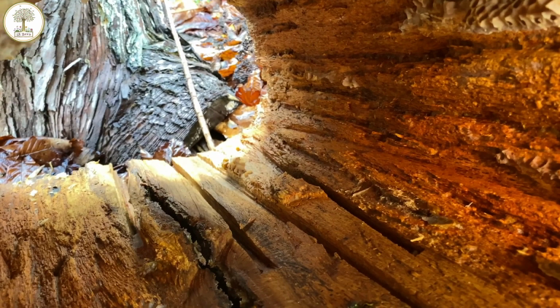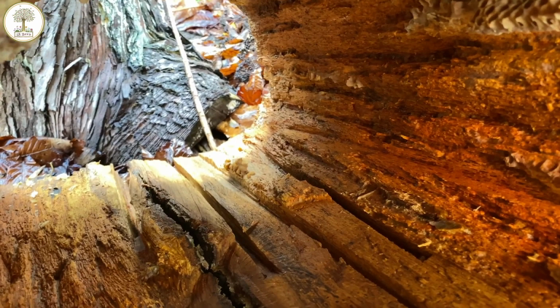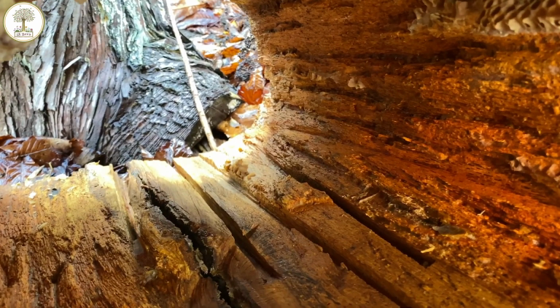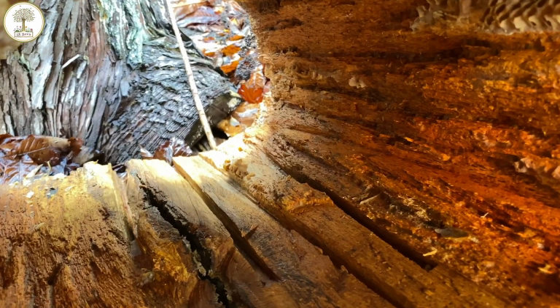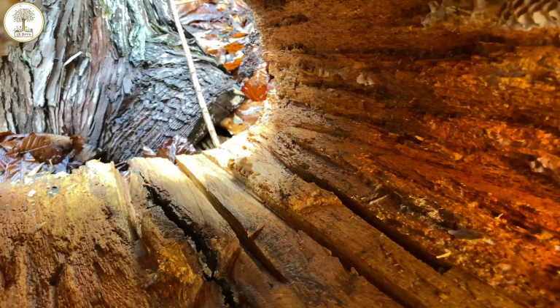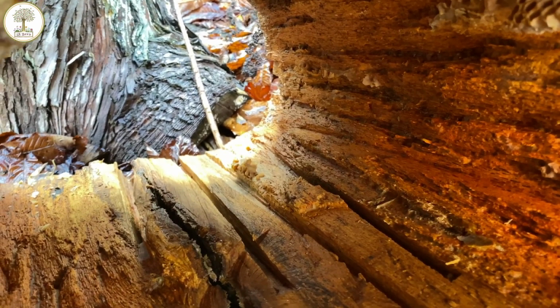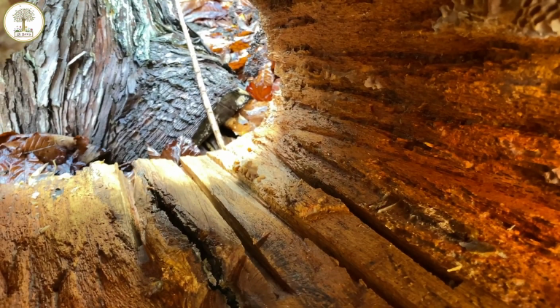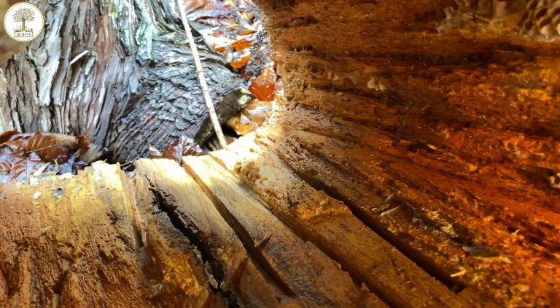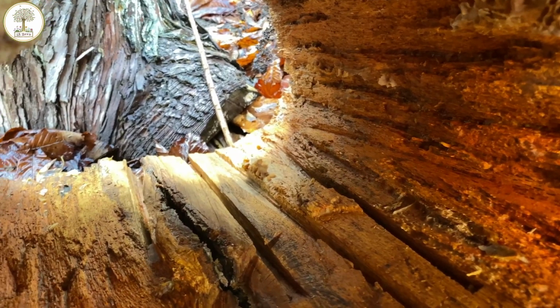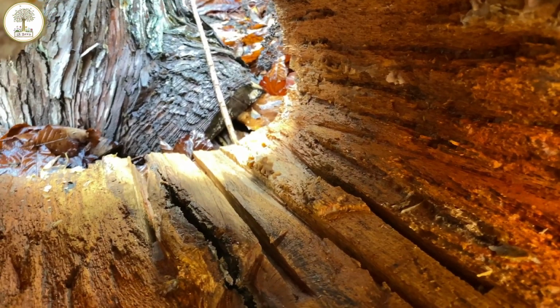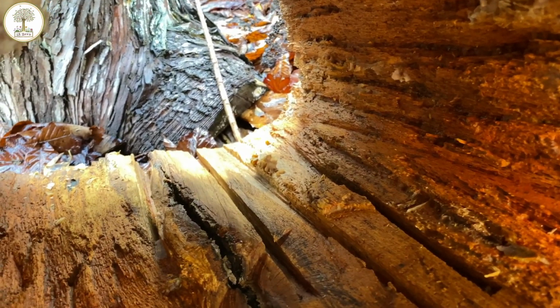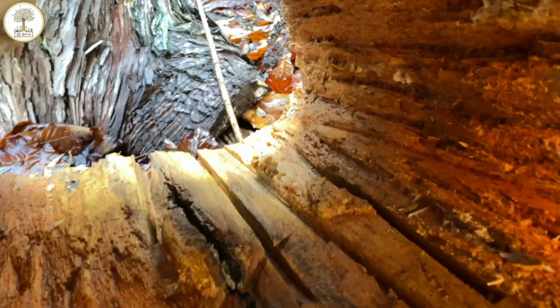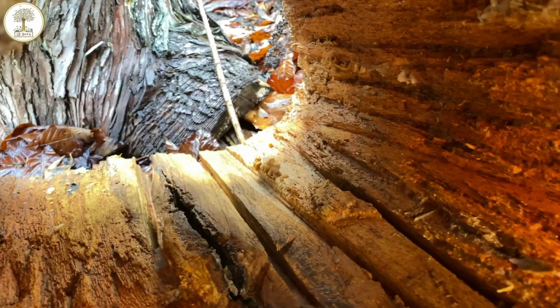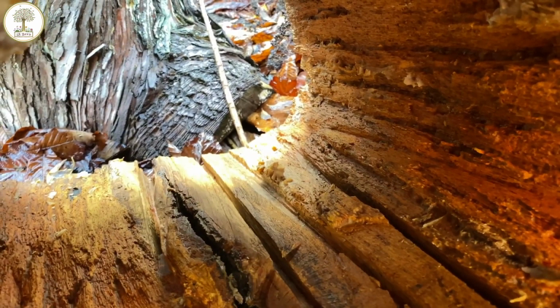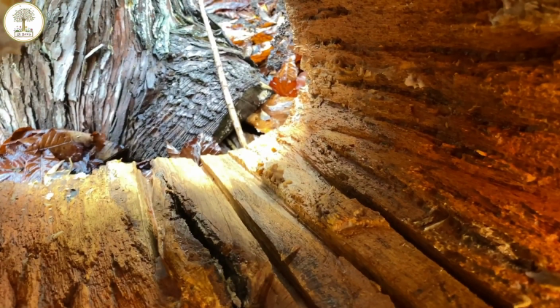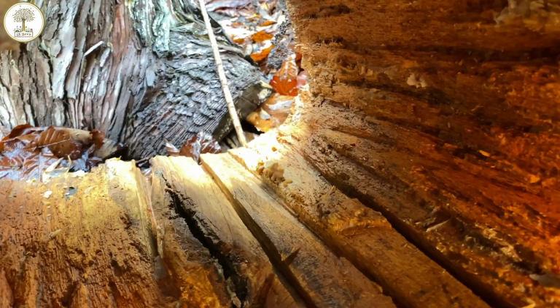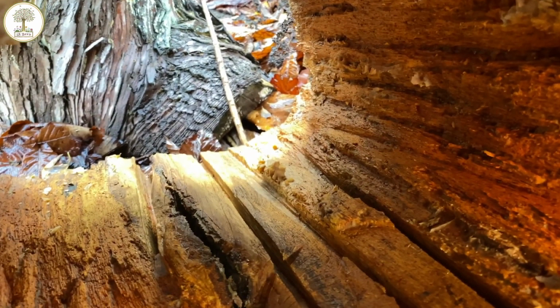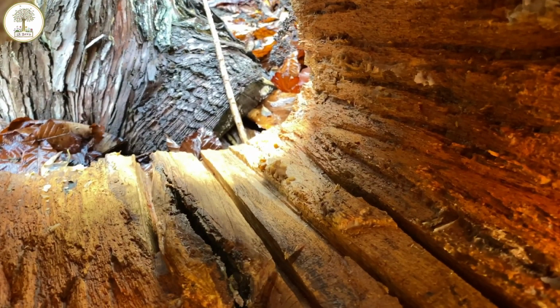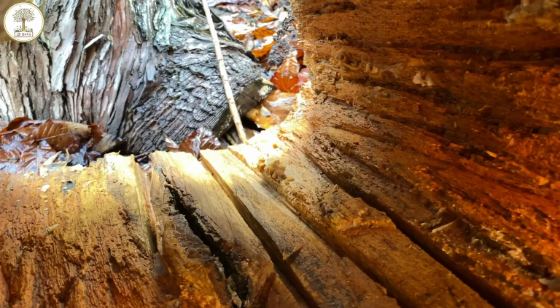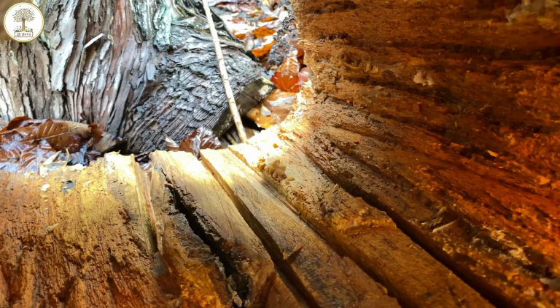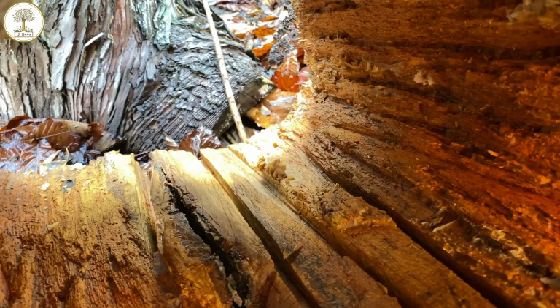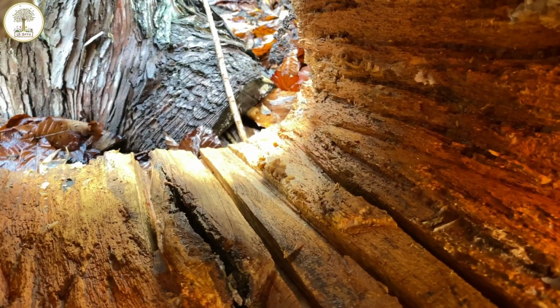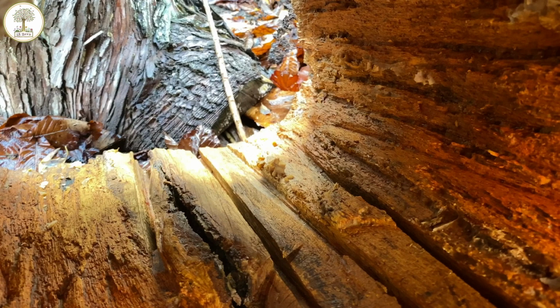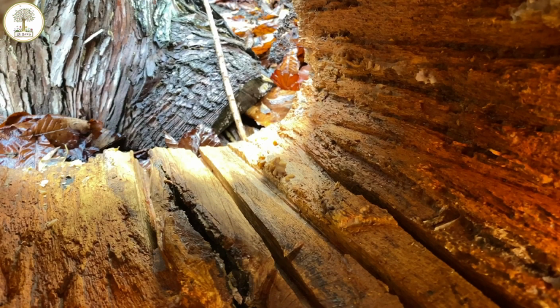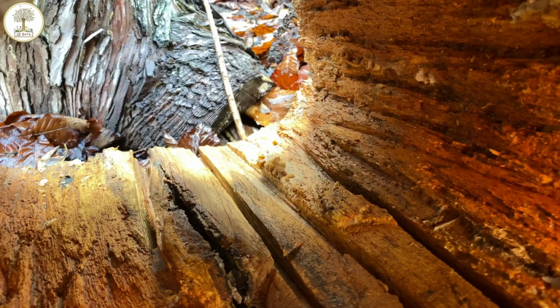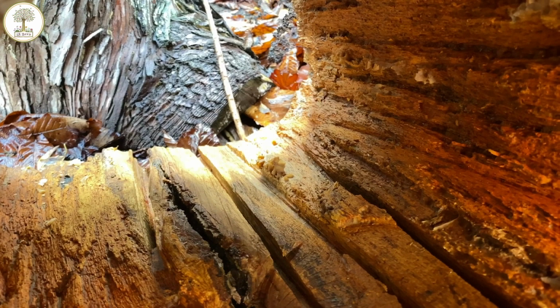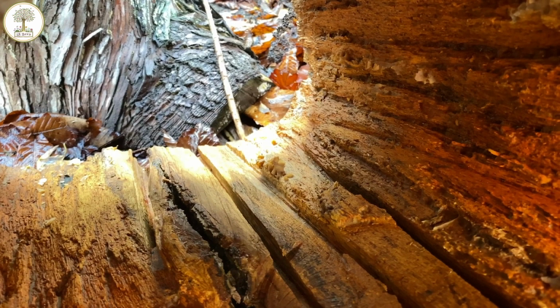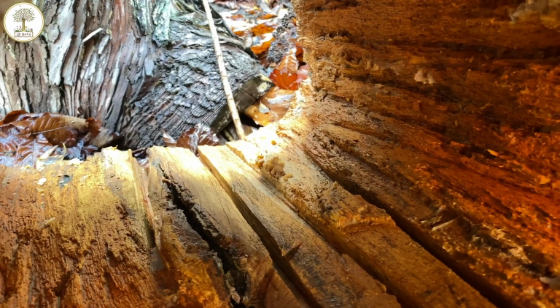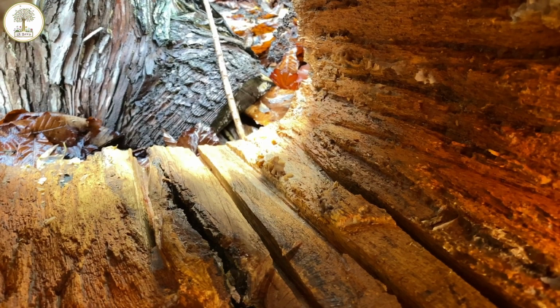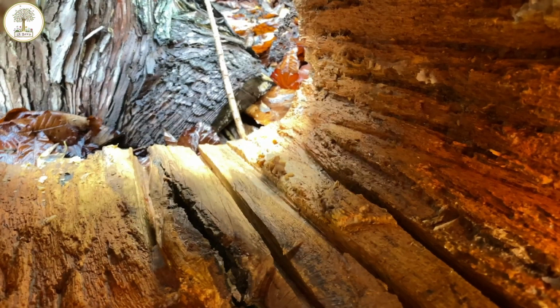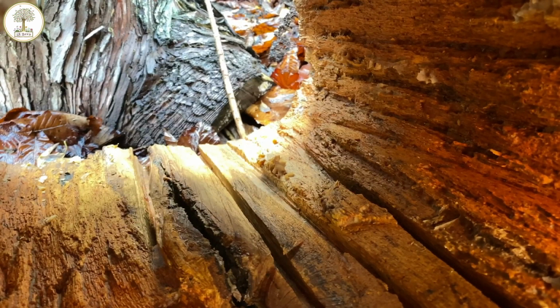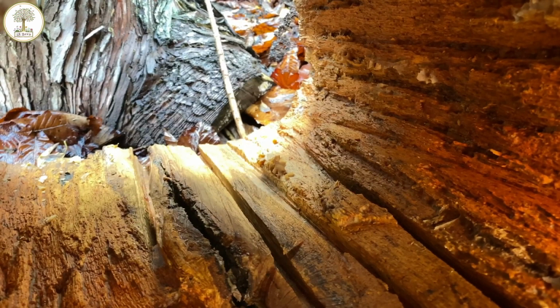Anyway, this log is not going to go to waste. It's now heavily propolised and will be ready for a swarm in 2021.